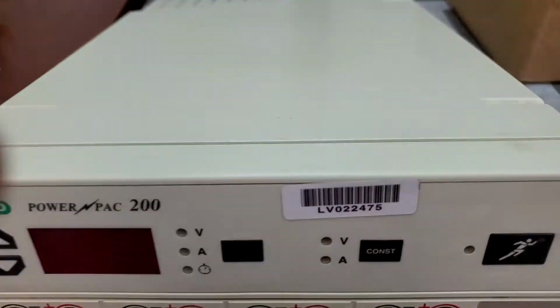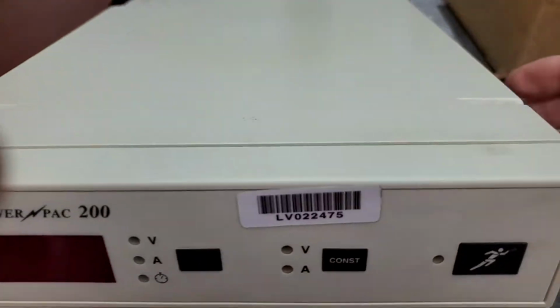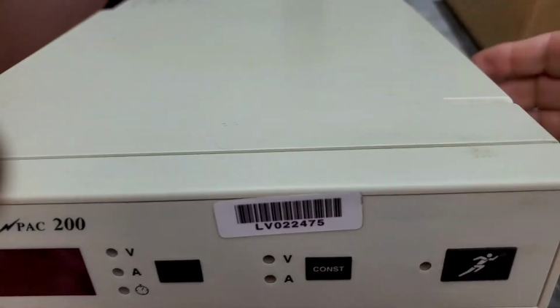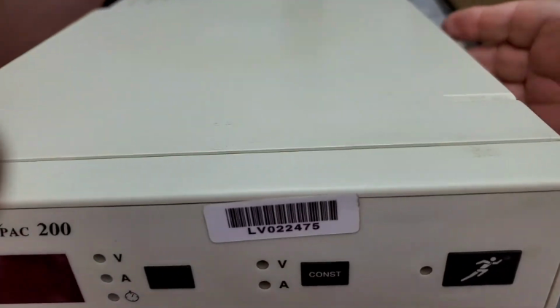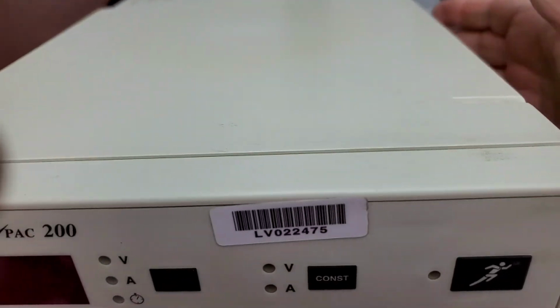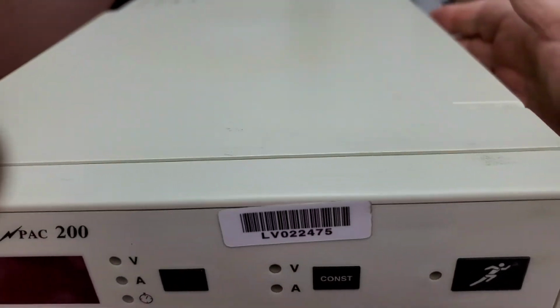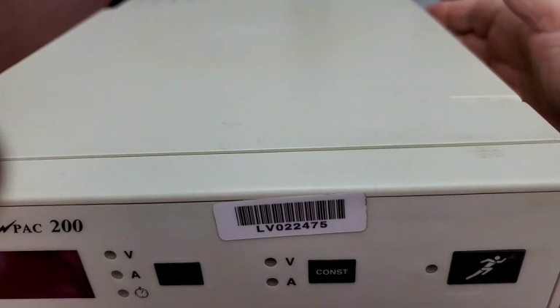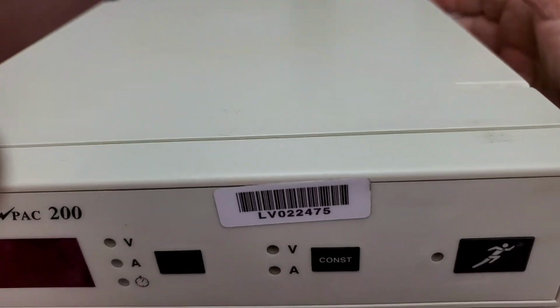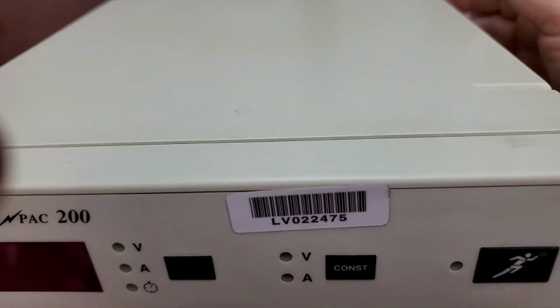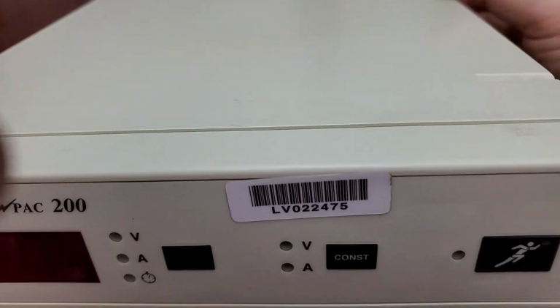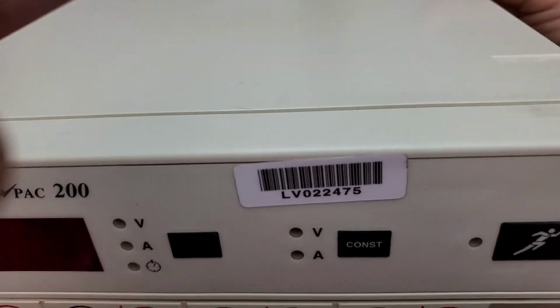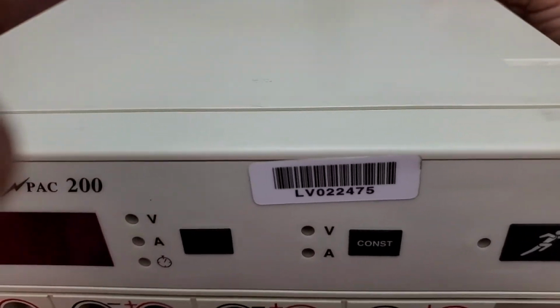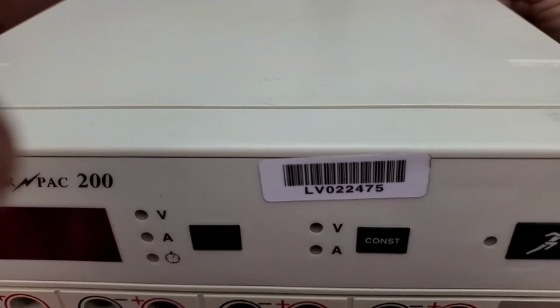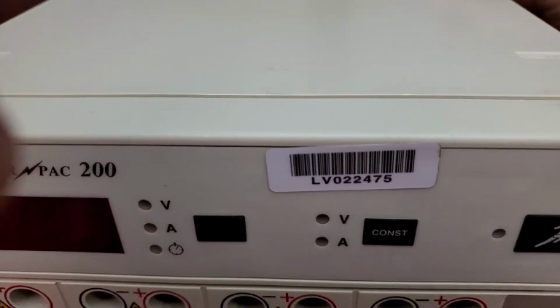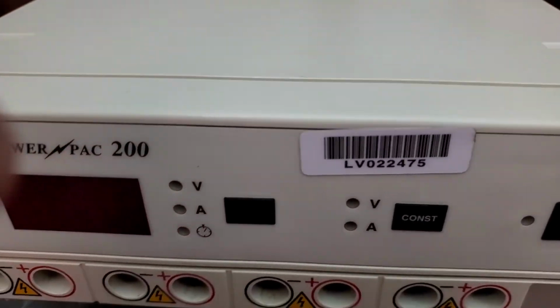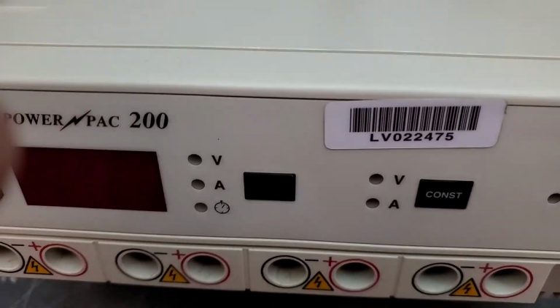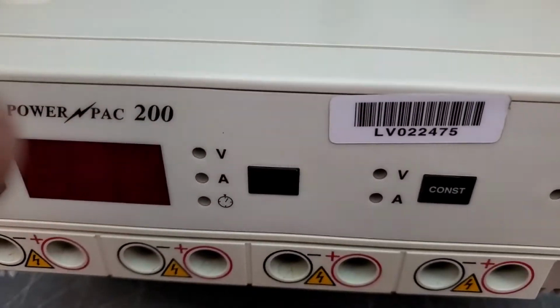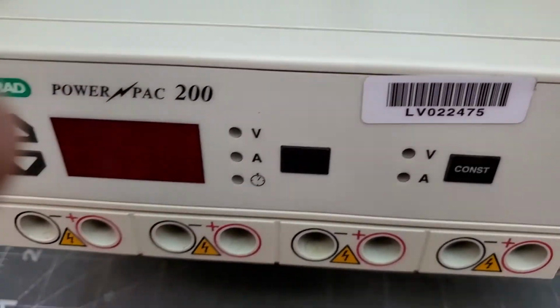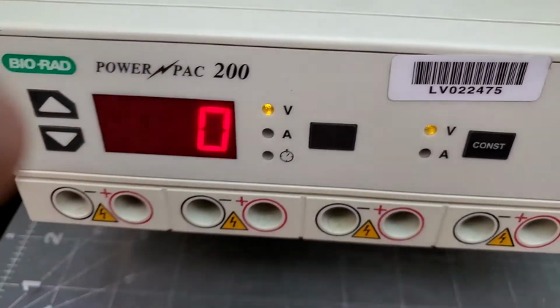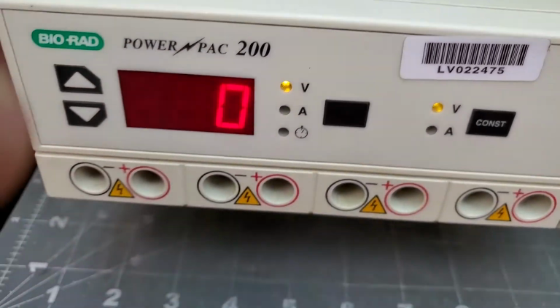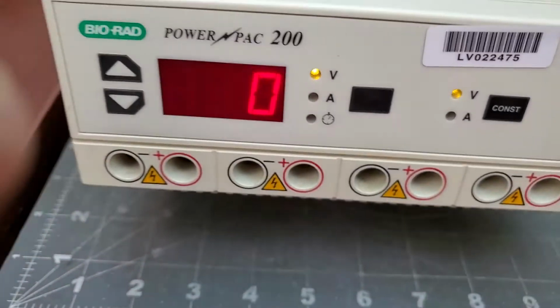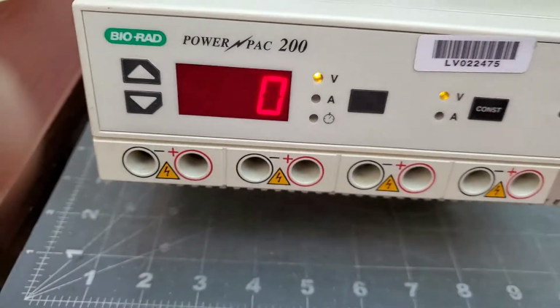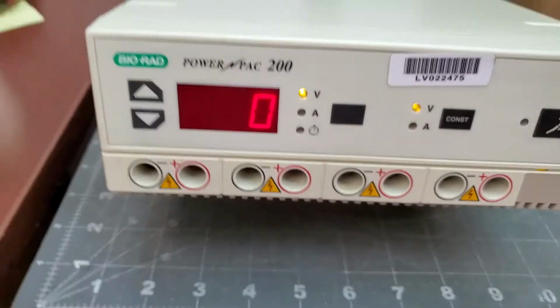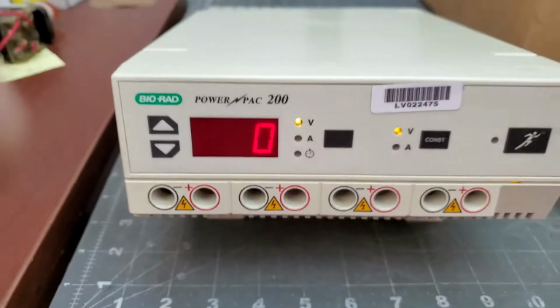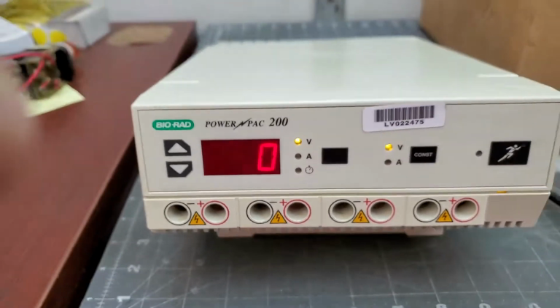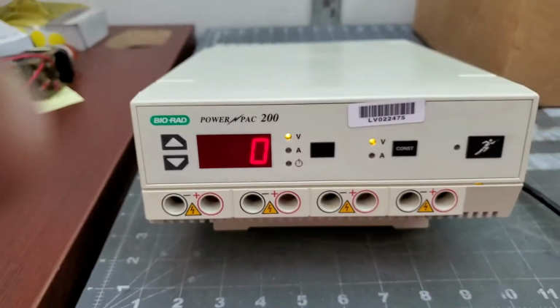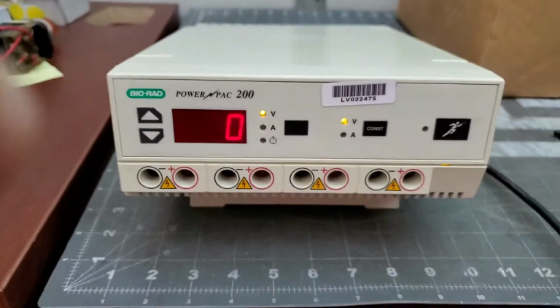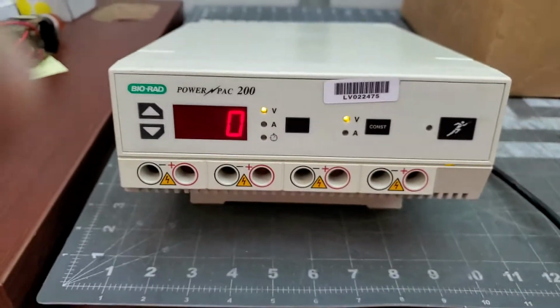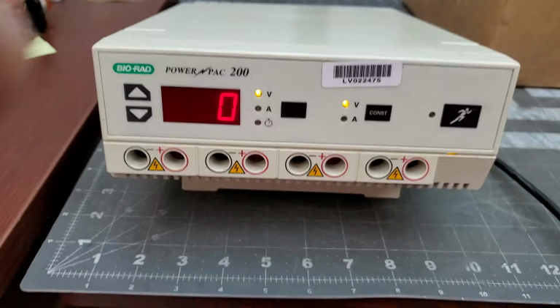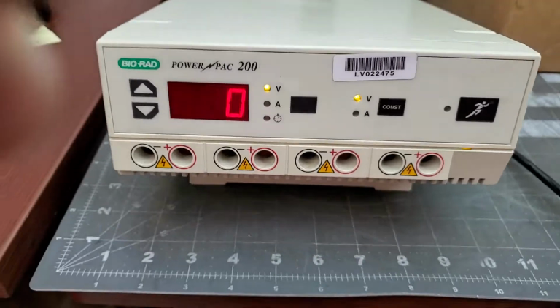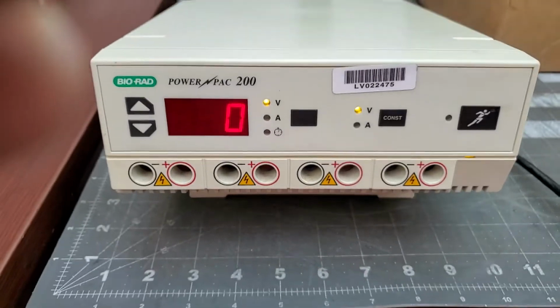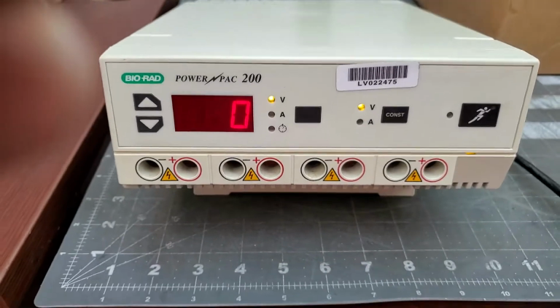I don't know how to operate it, but I know how to turn it on. That's it on.